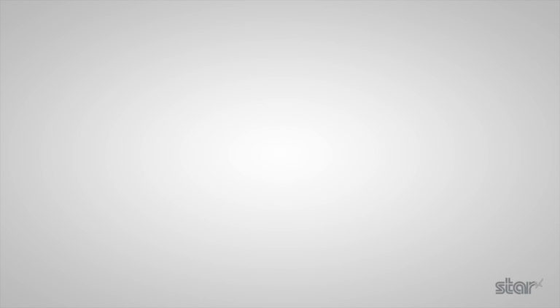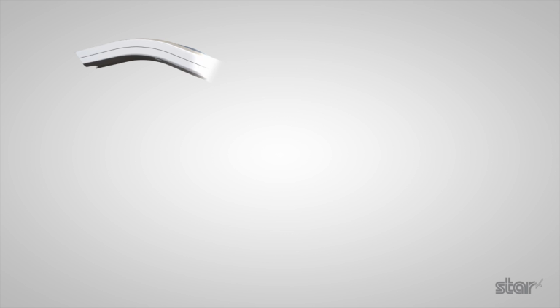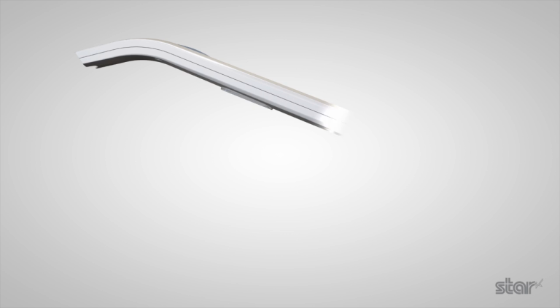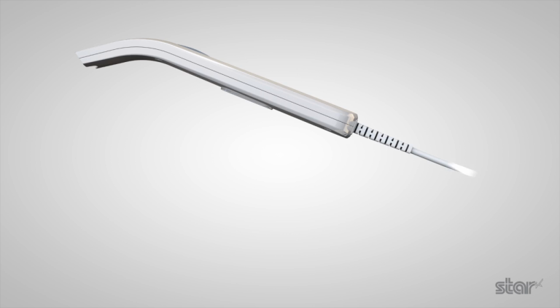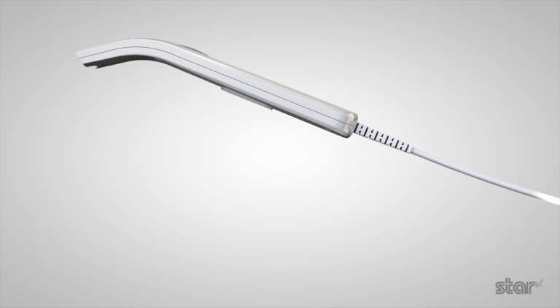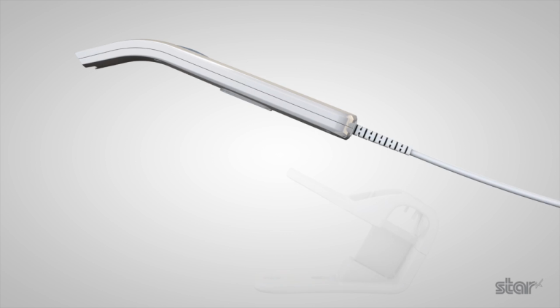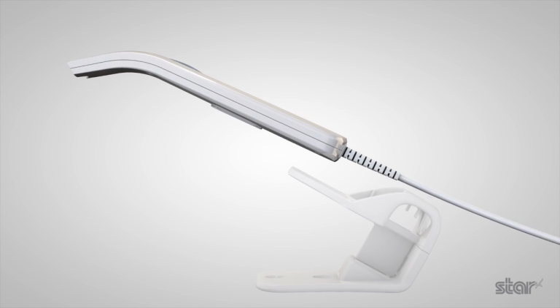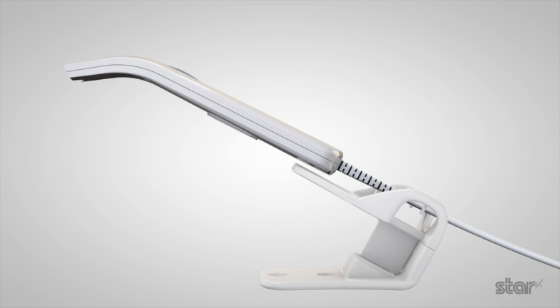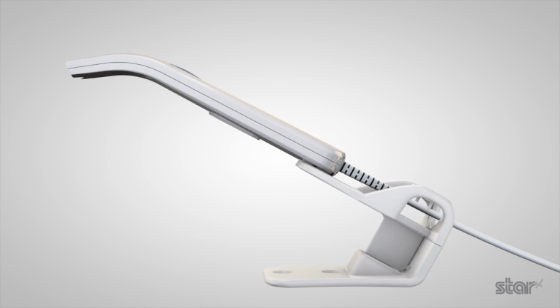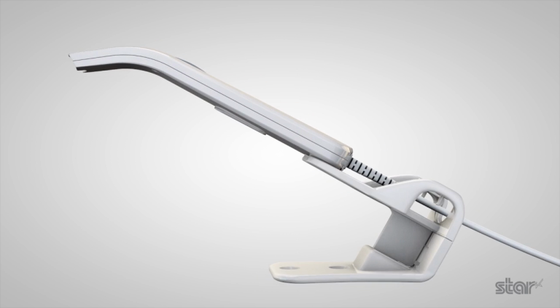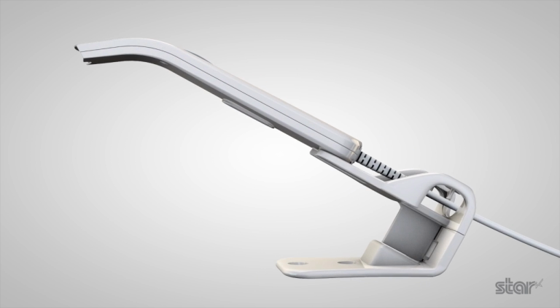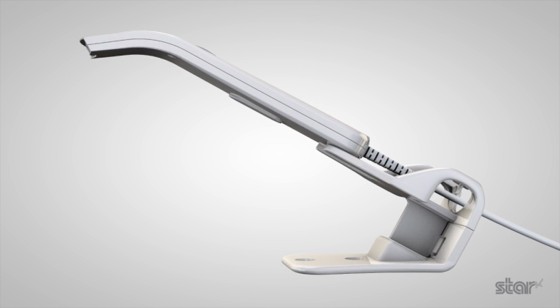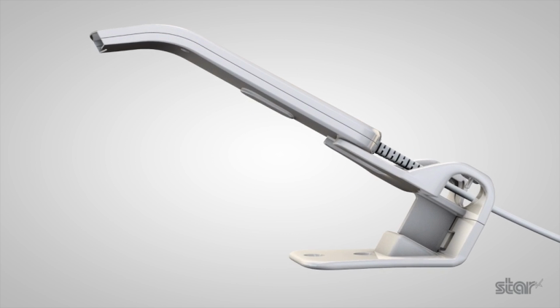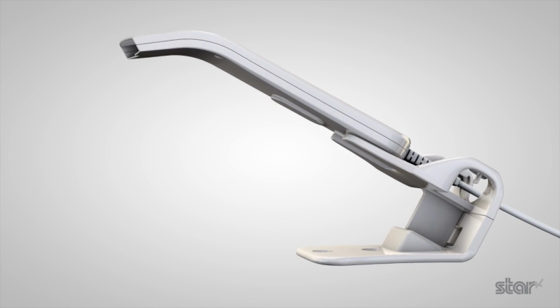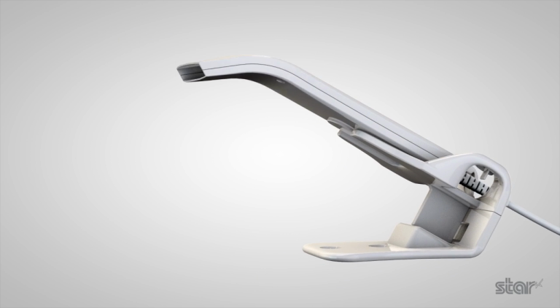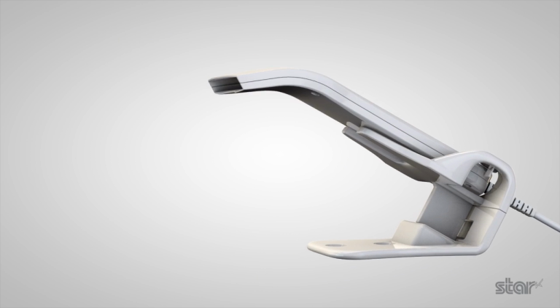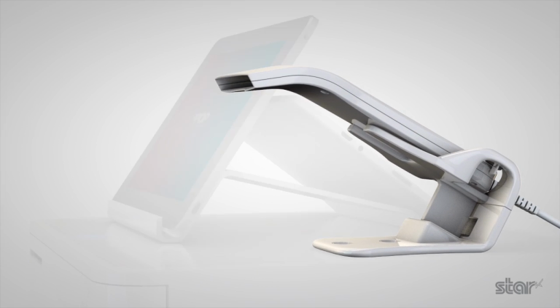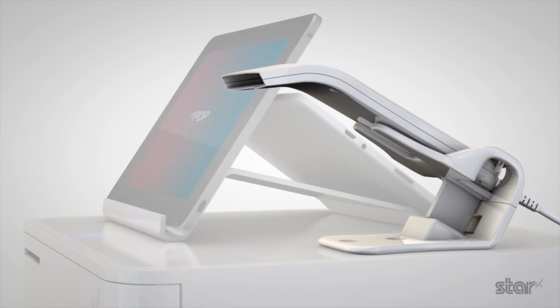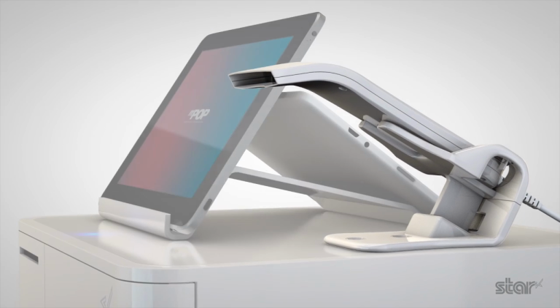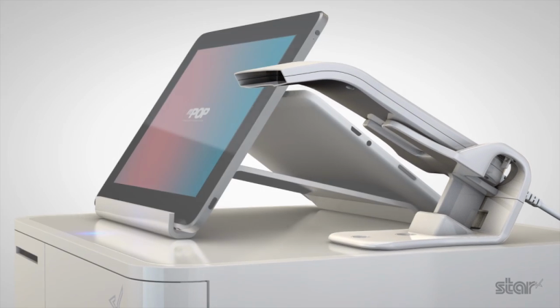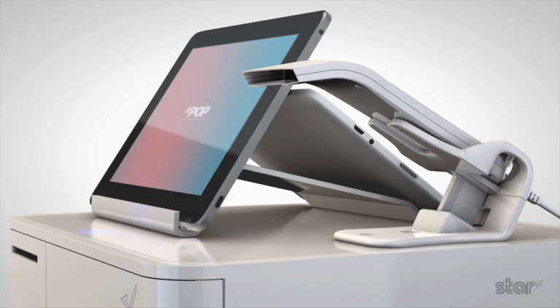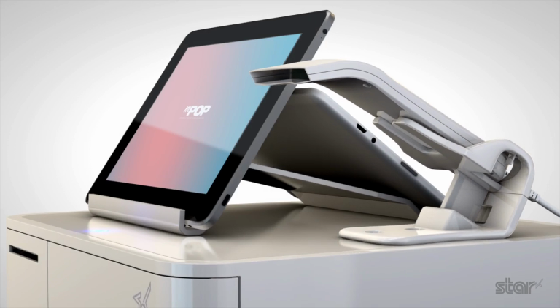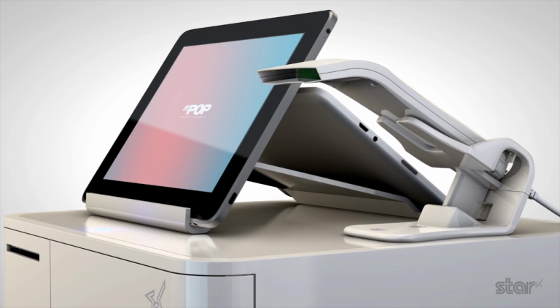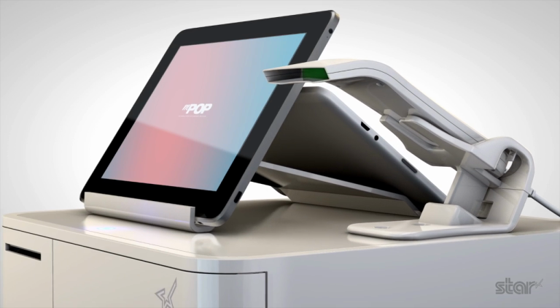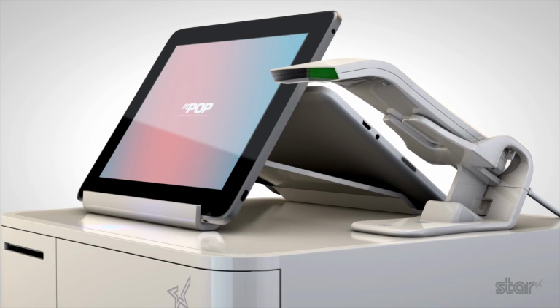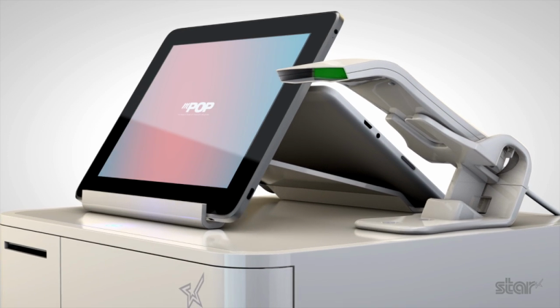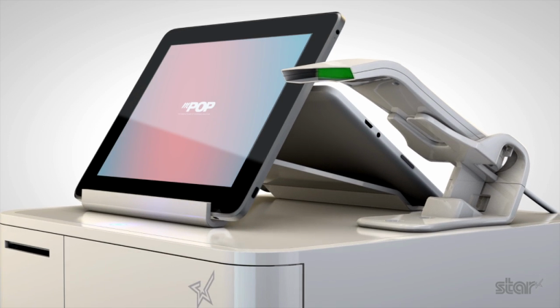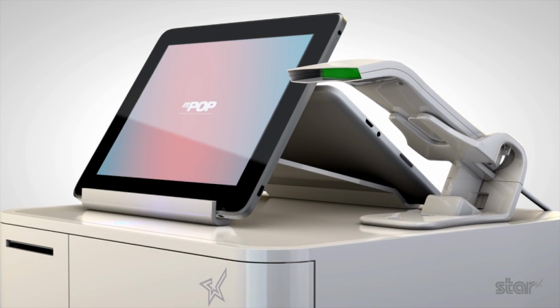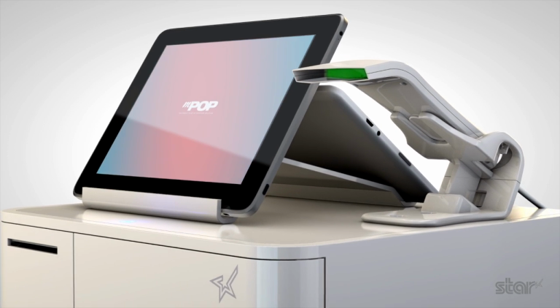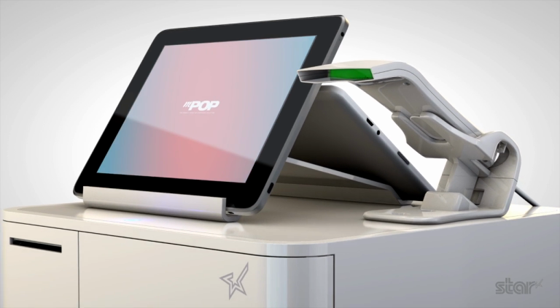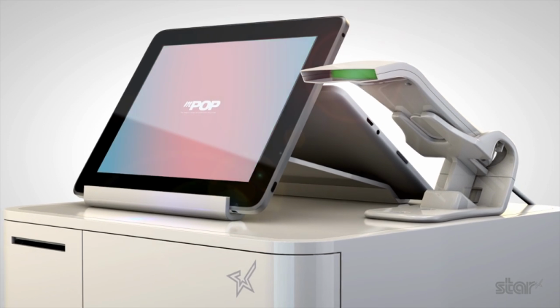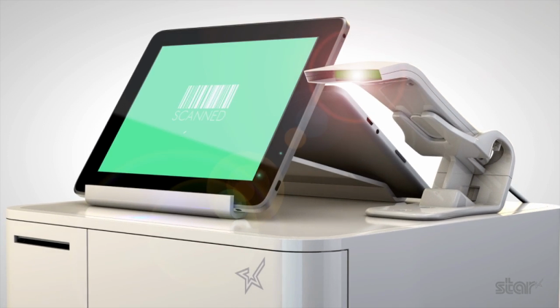MPOP can be purchased with the plug and play Star scanner, or this can be added as a later option.